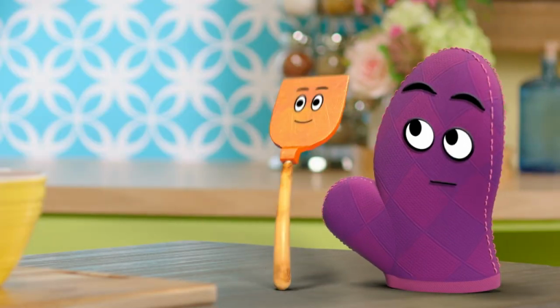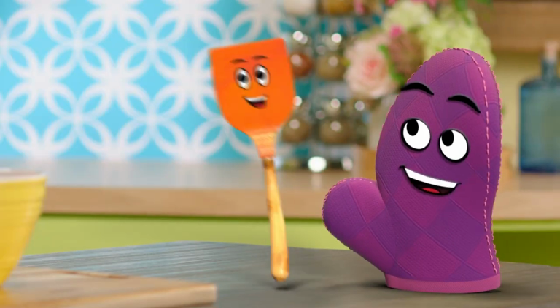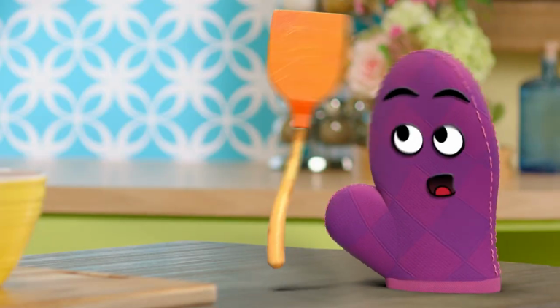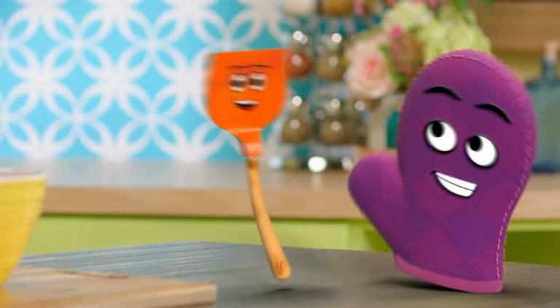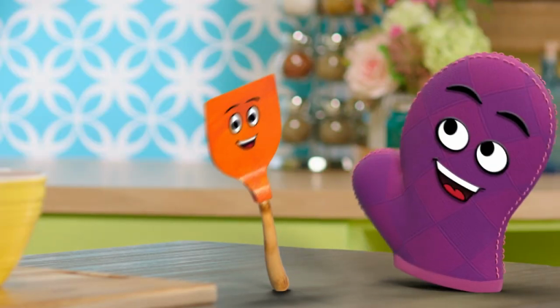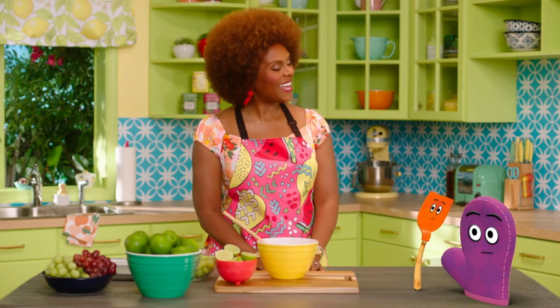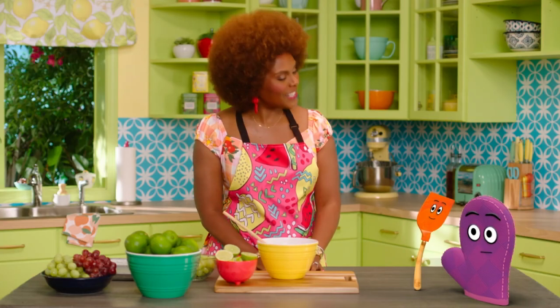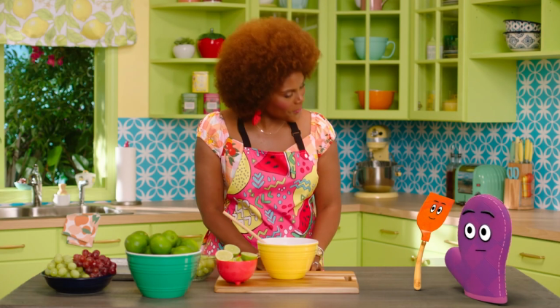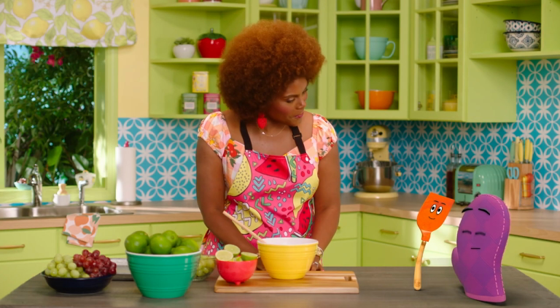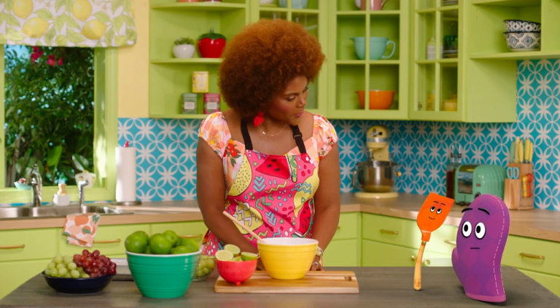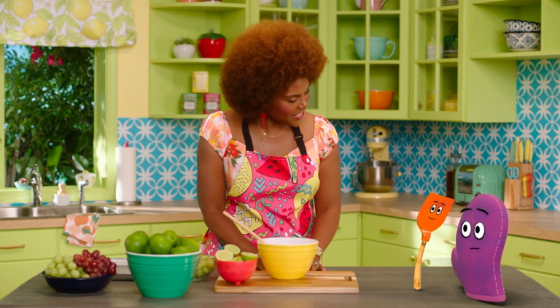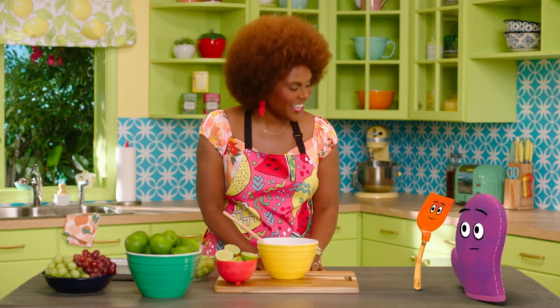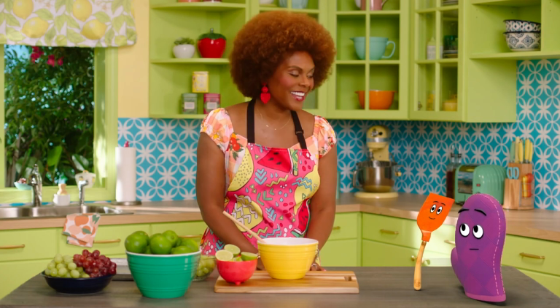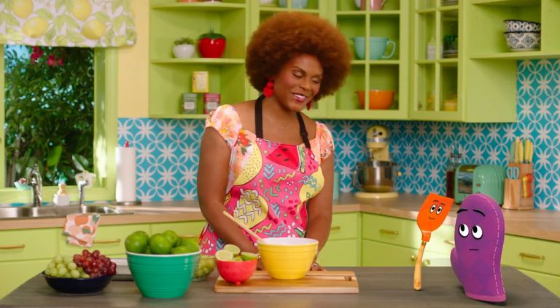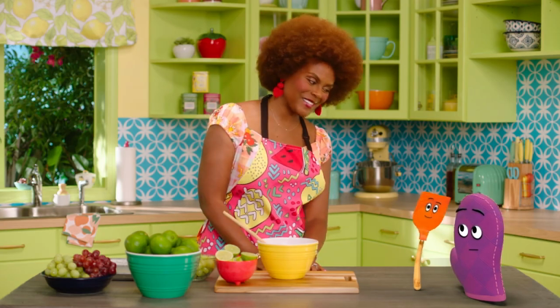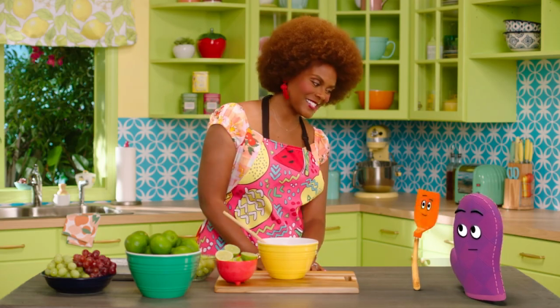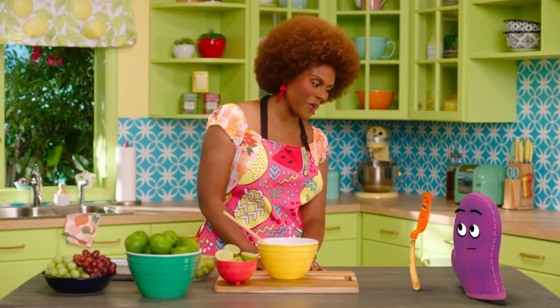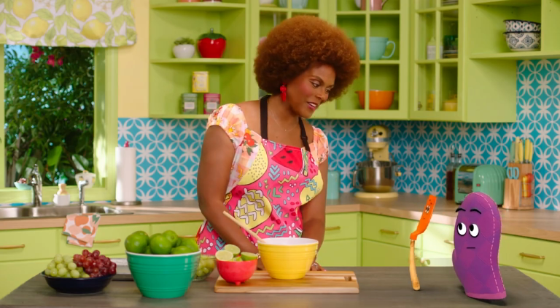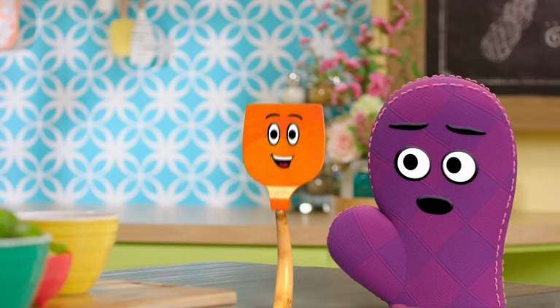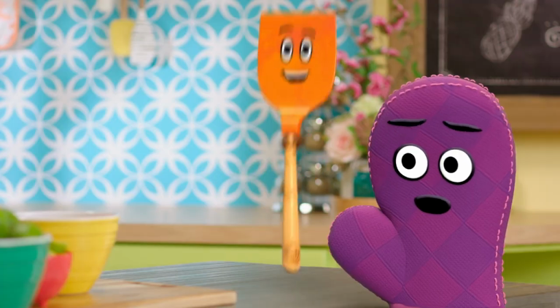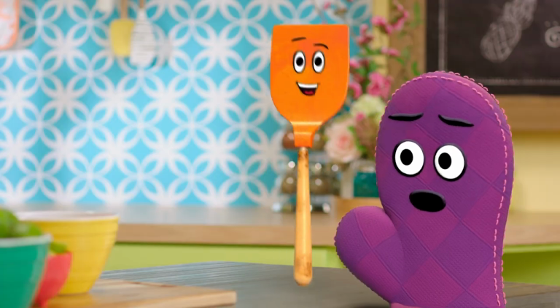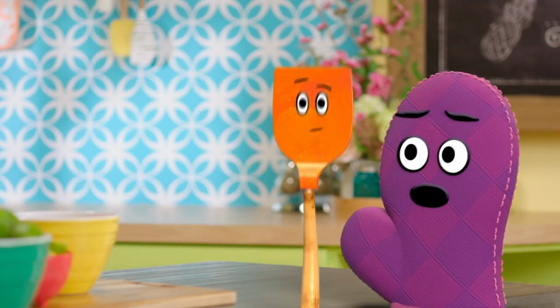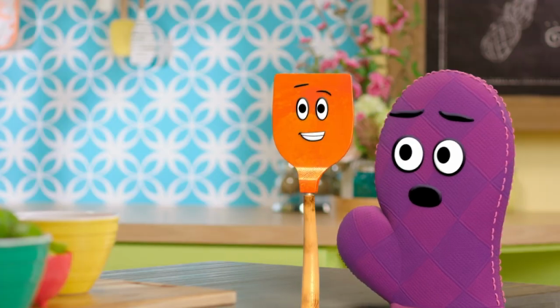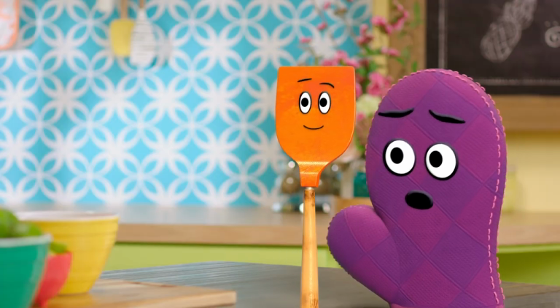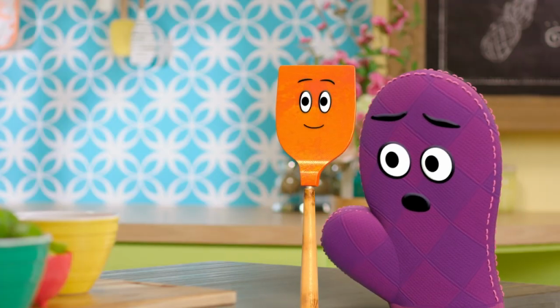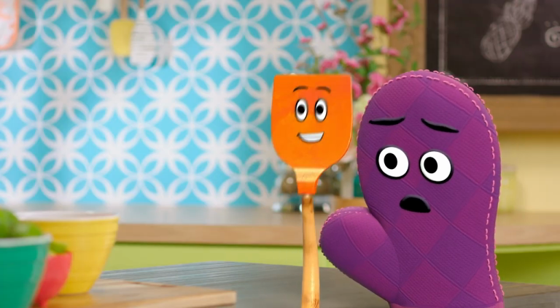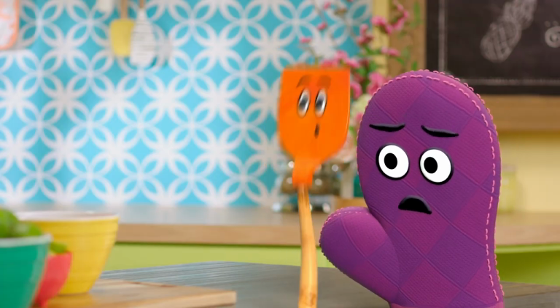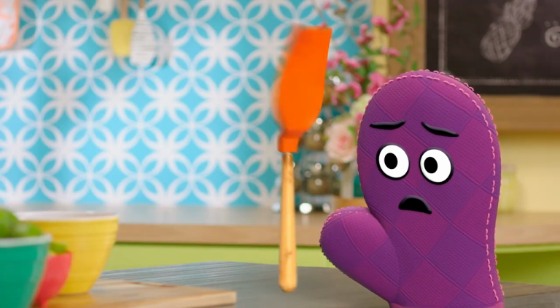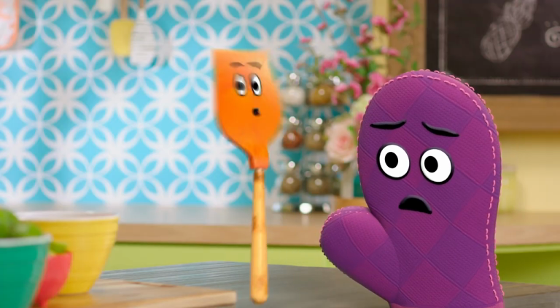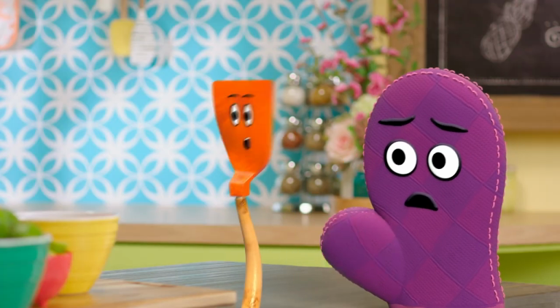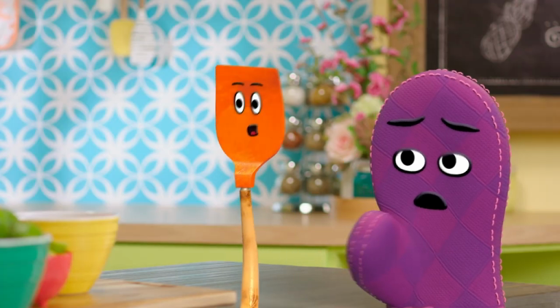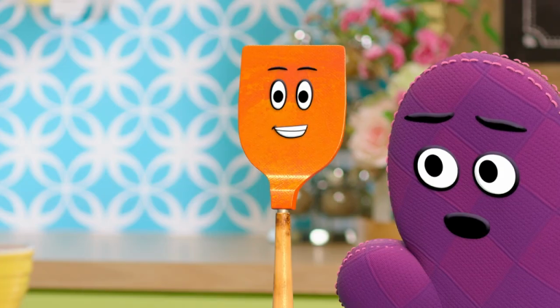Hi, Miss Tab. Hello there, Bernie. Hello there, Starla. What are we making, Miss Tab? I can't wait to hear all about it.